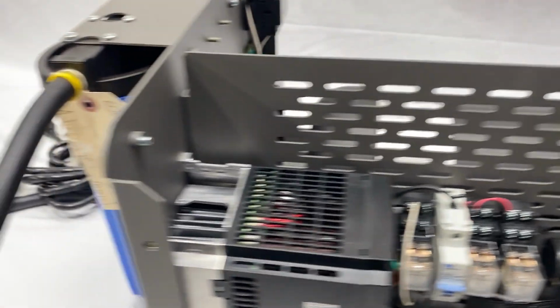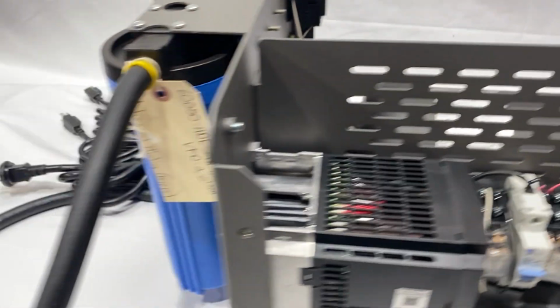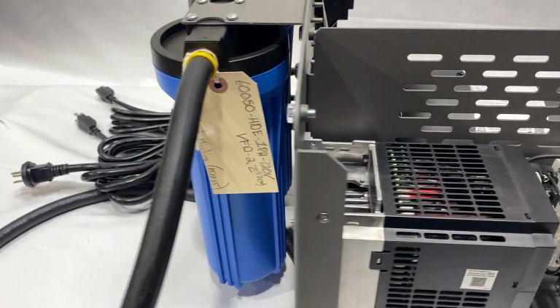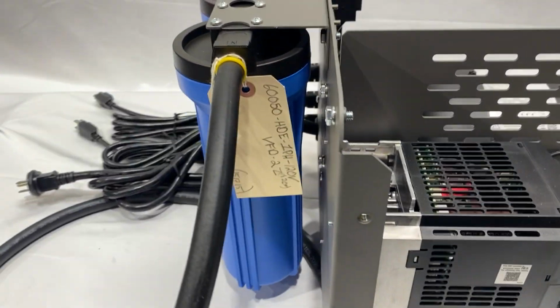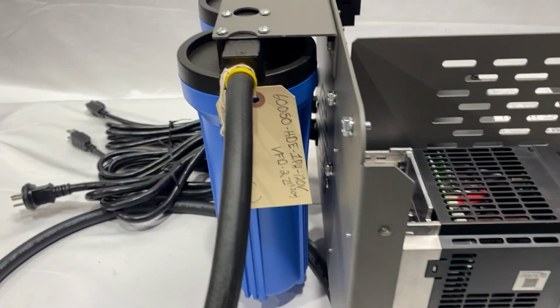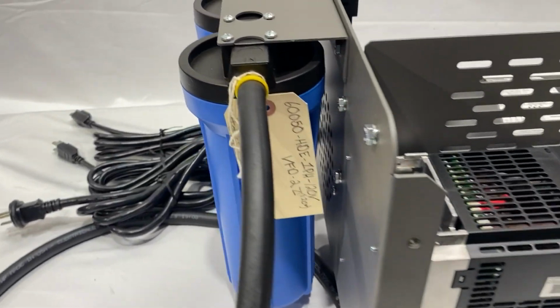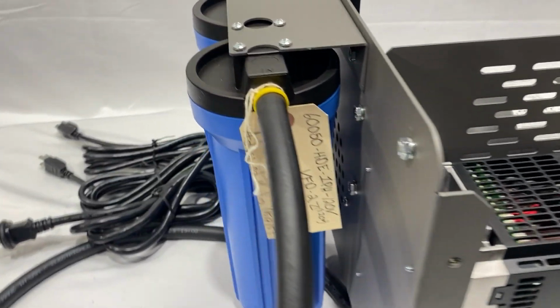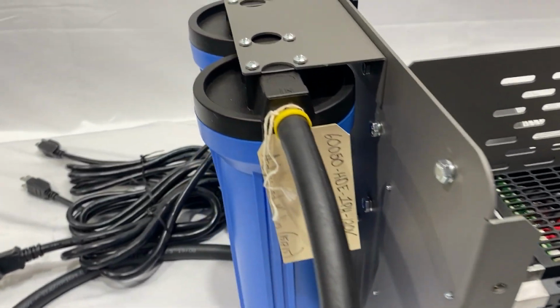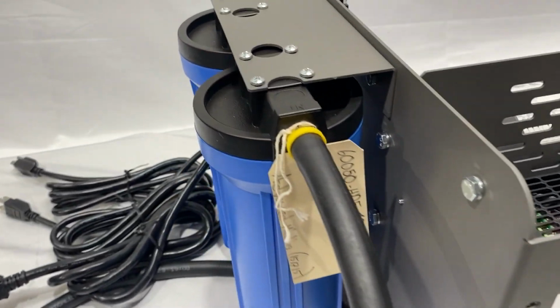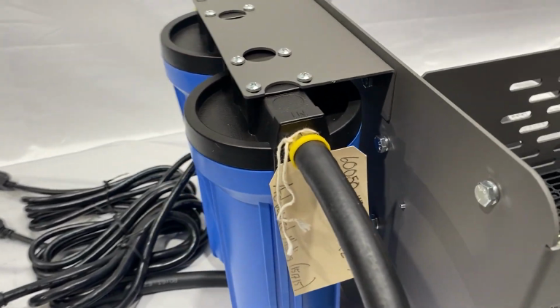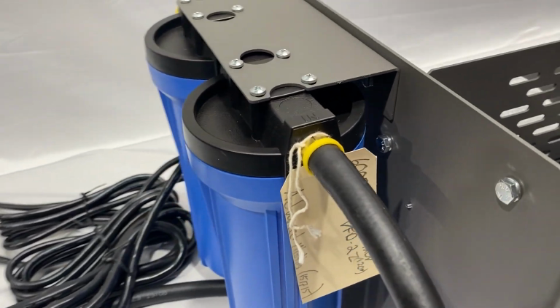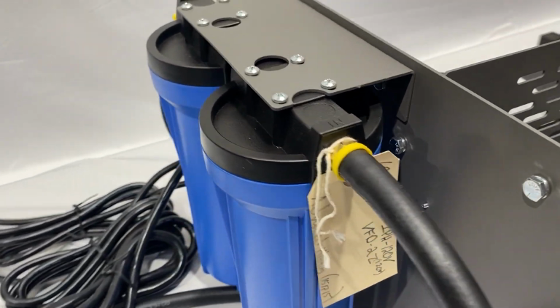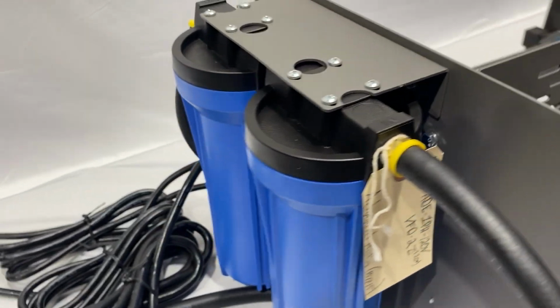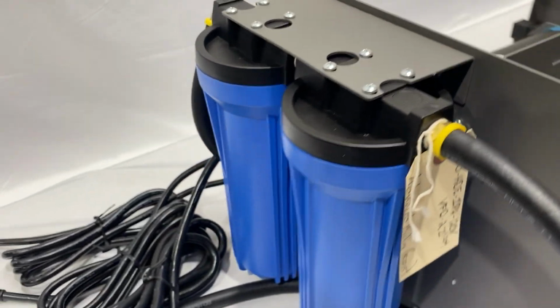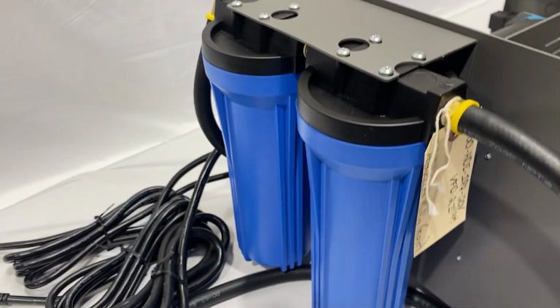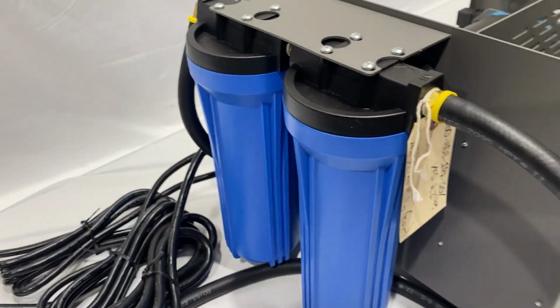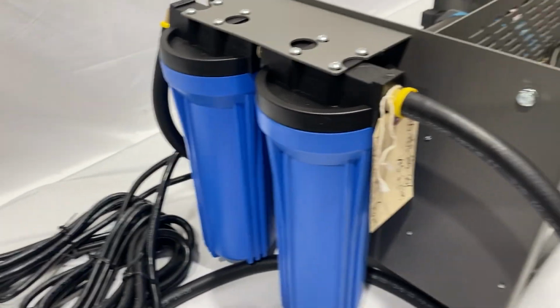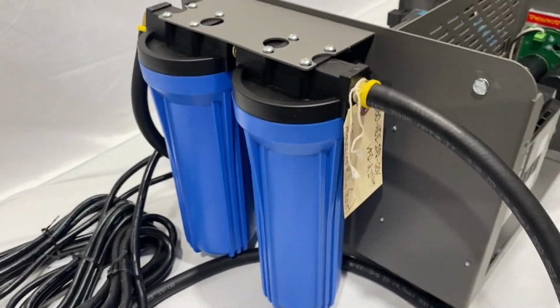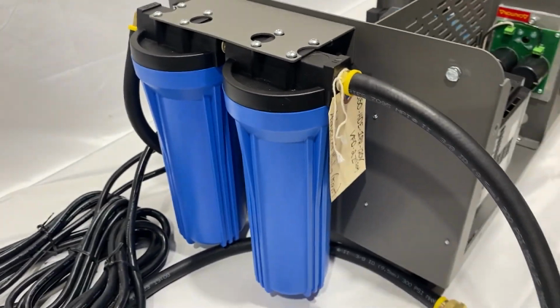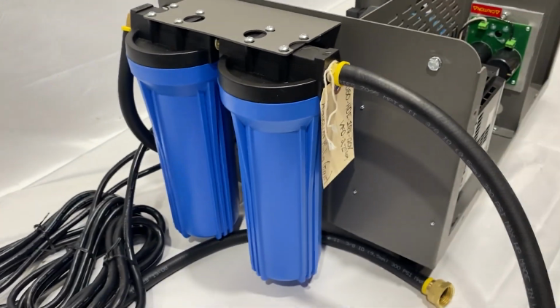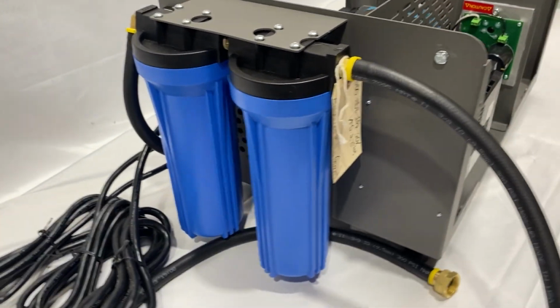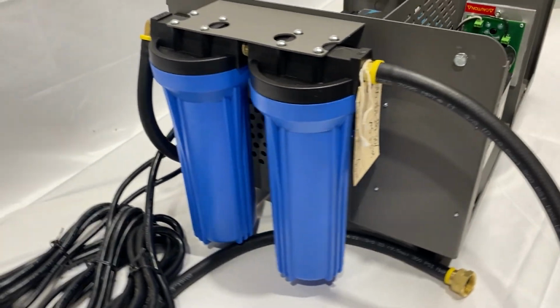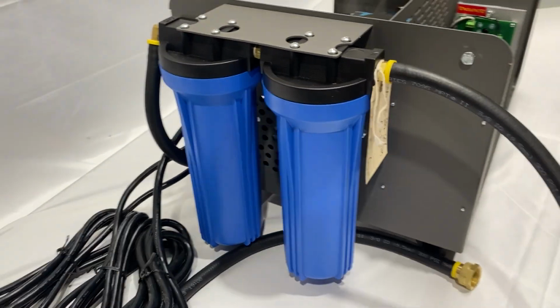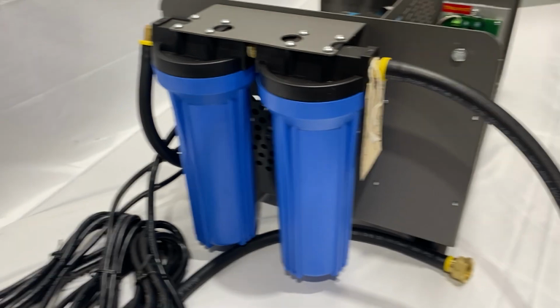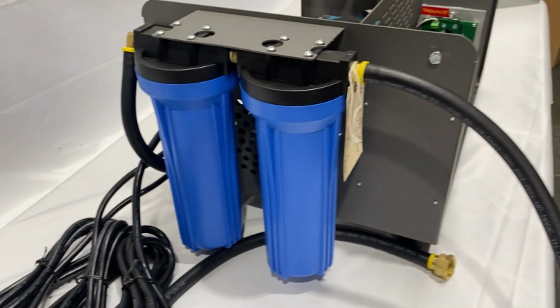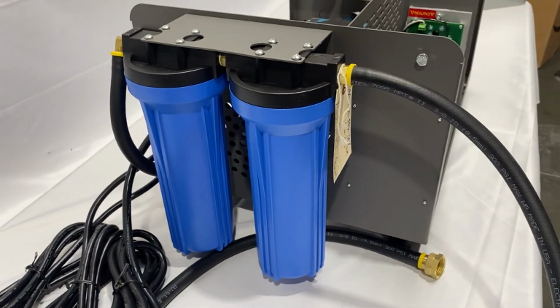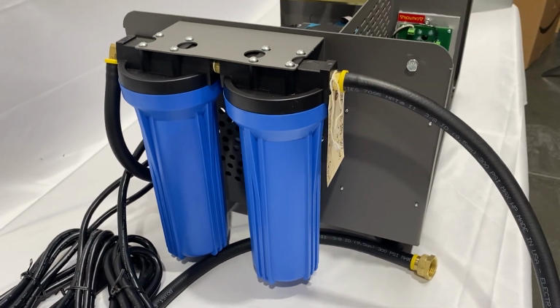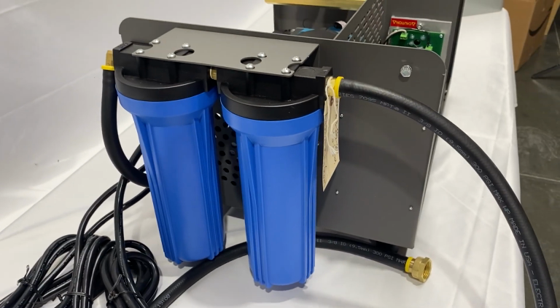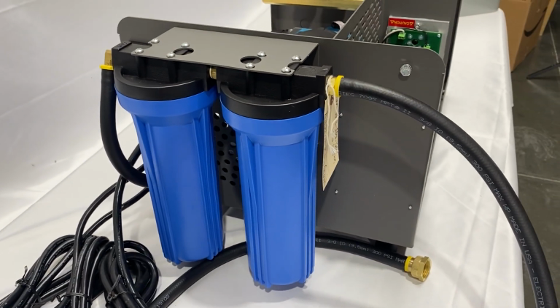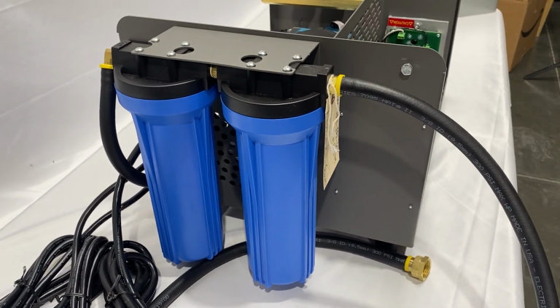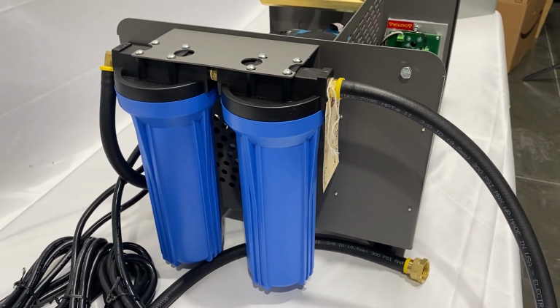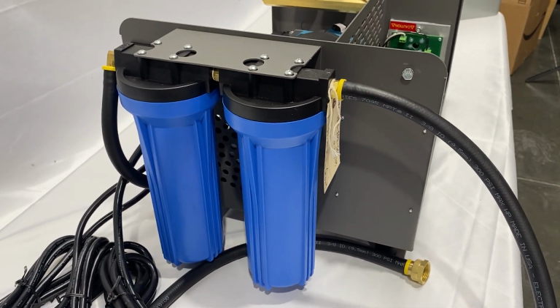Over here, we've got our two 10-inch filters. We have our tri-scale filter, which is our newest filter.